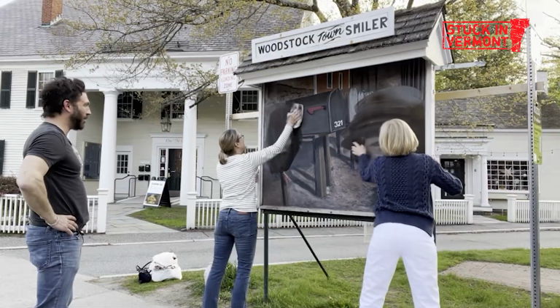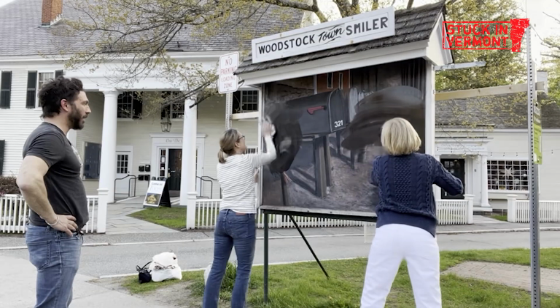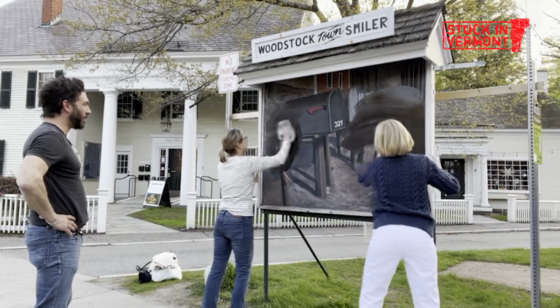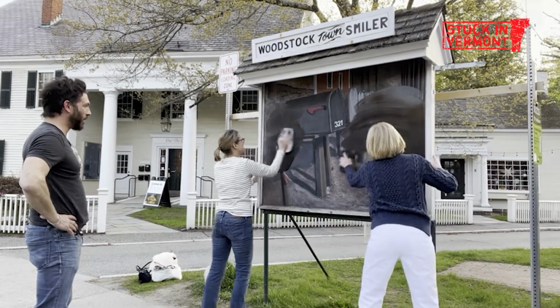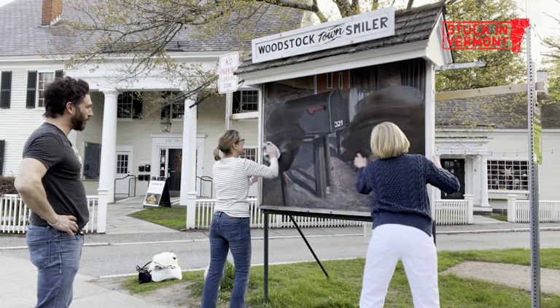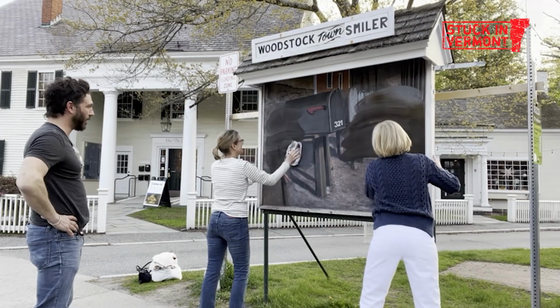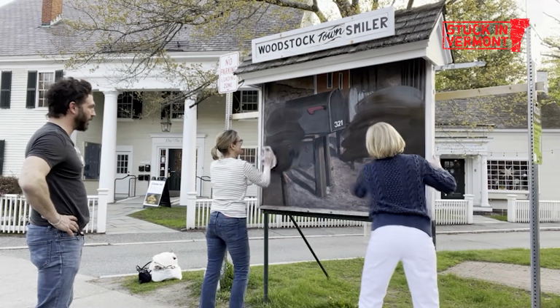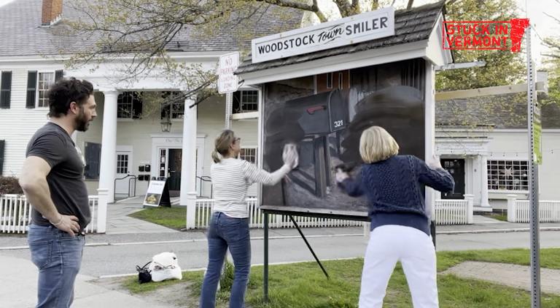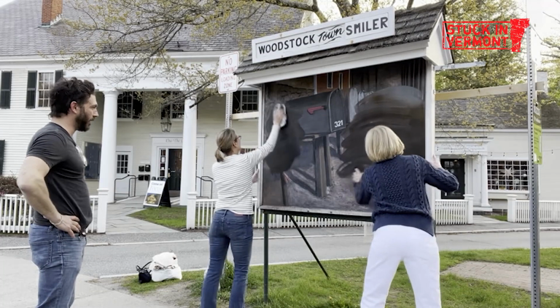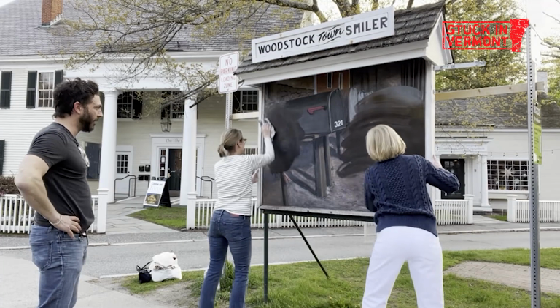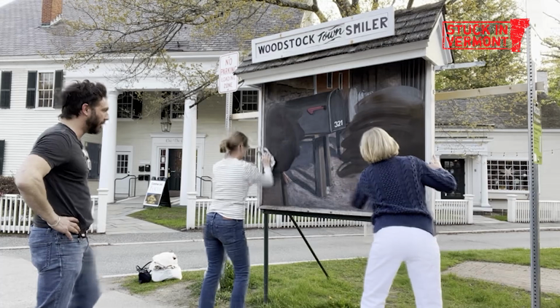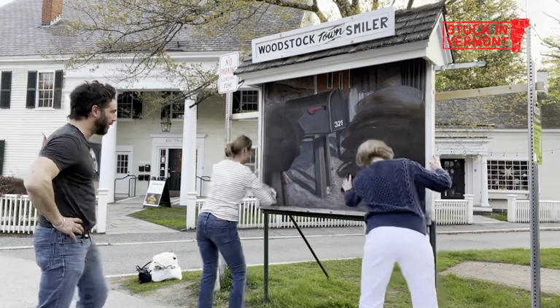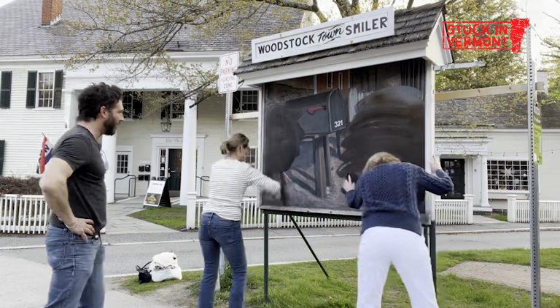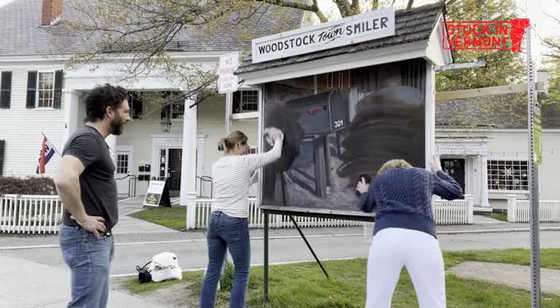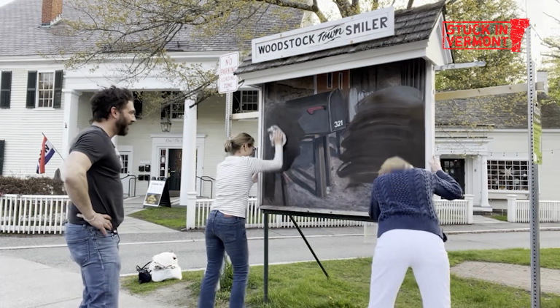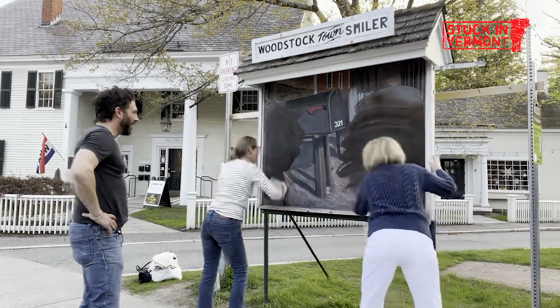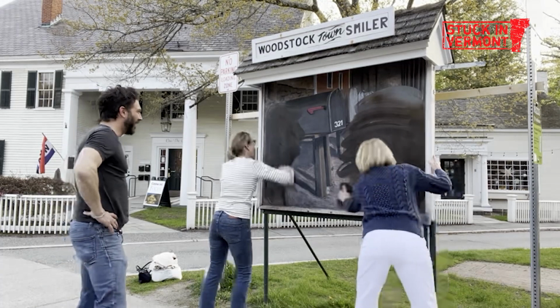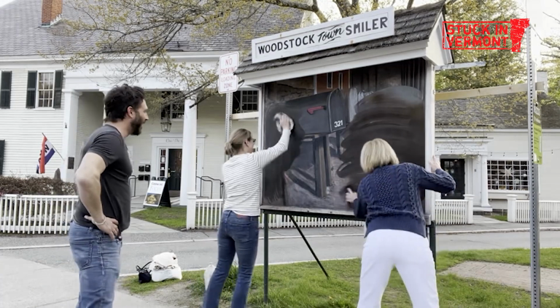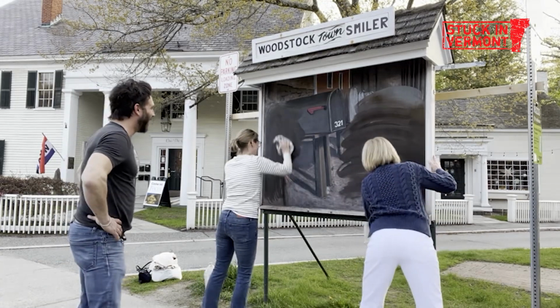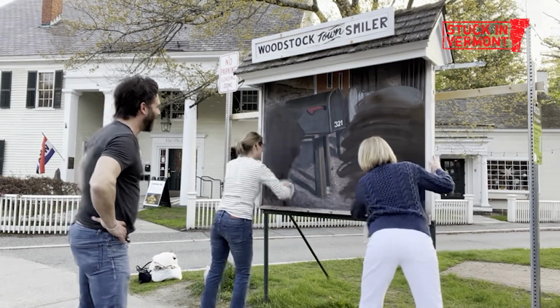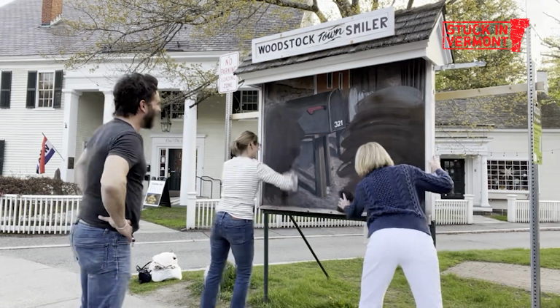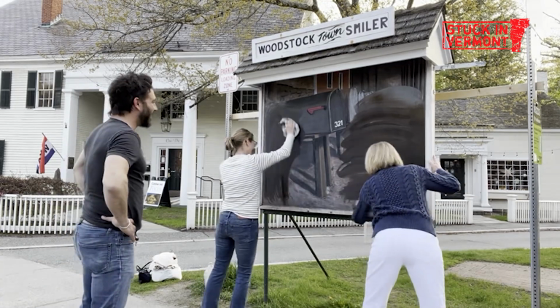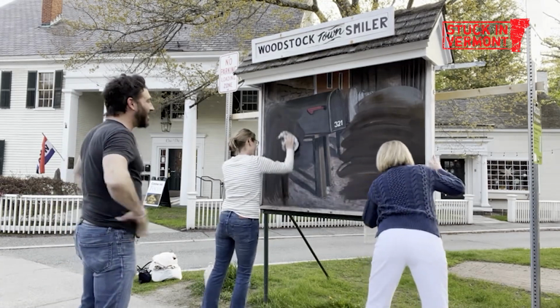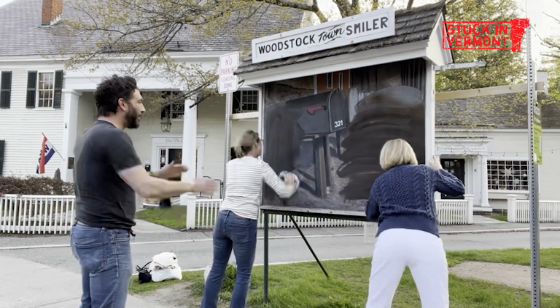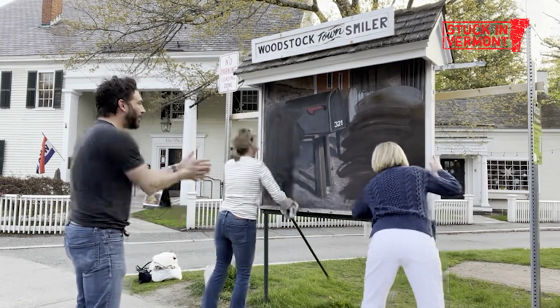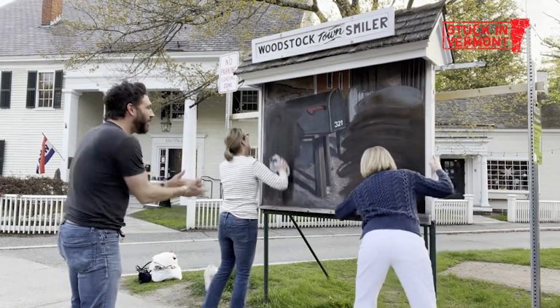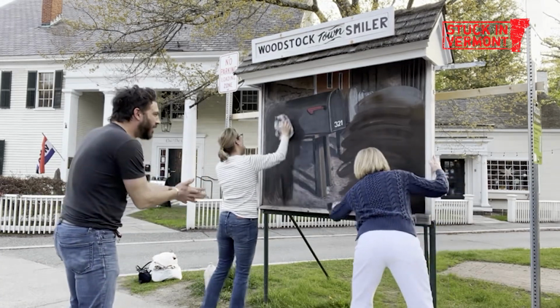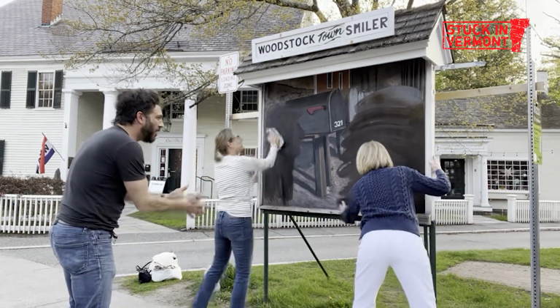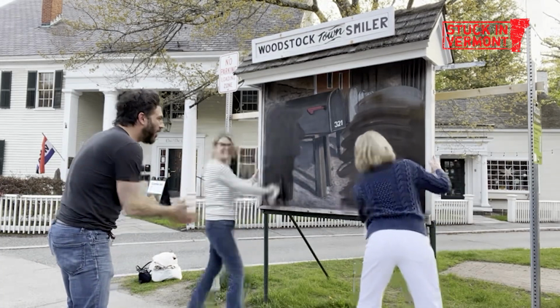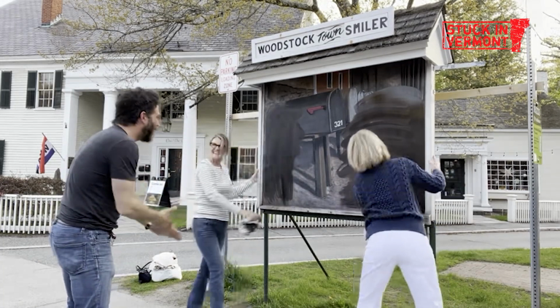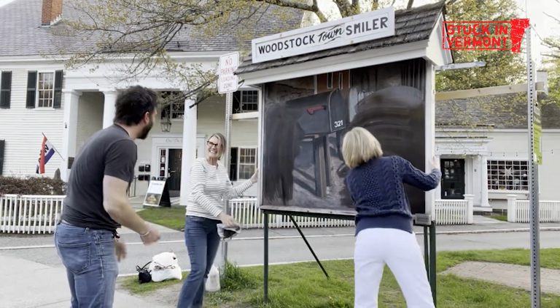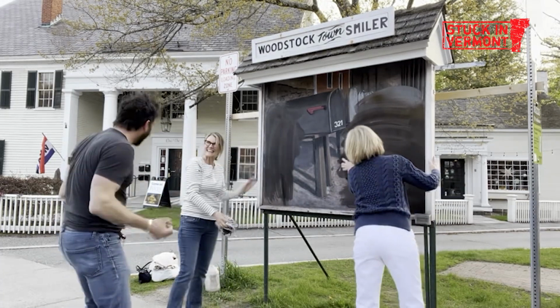Adrian often enlists help from community members when it comes time to erase the chalkboard. Doesn't that feel good, though? It kind of does.